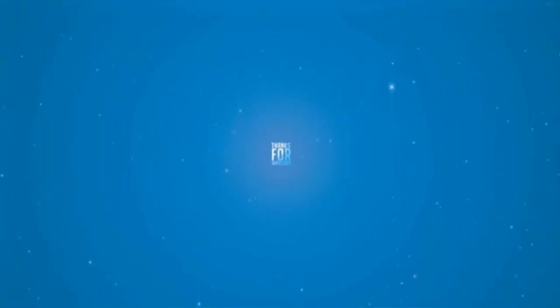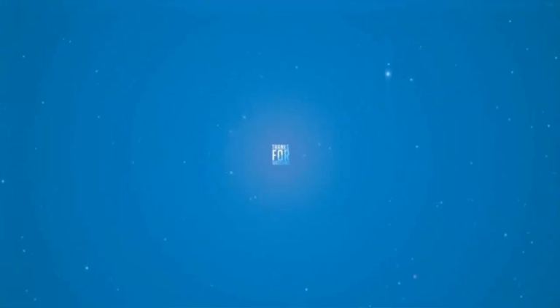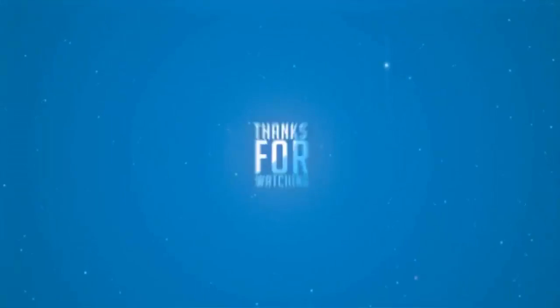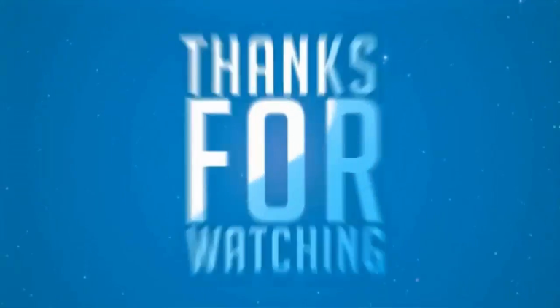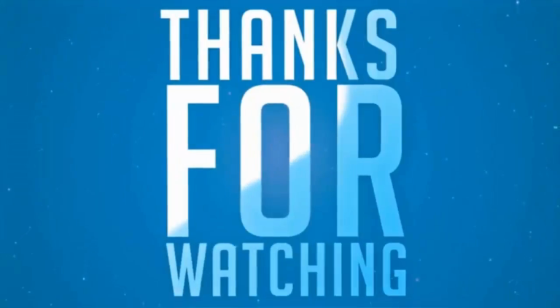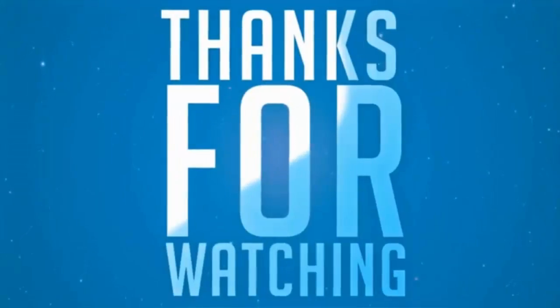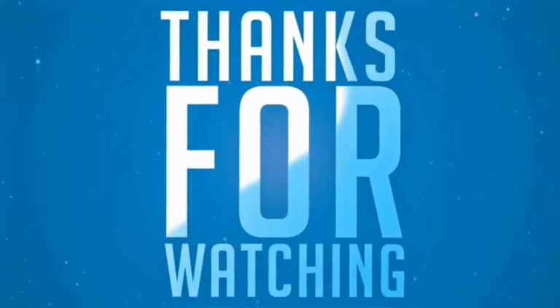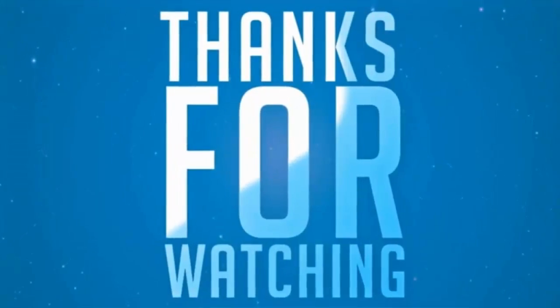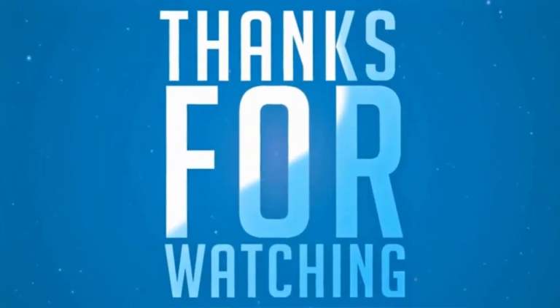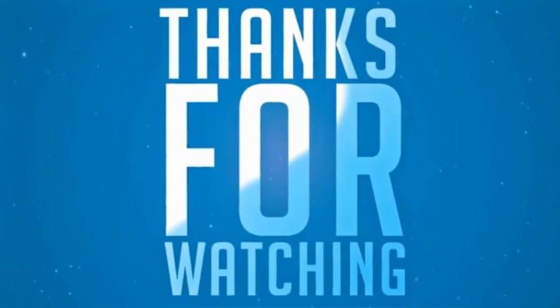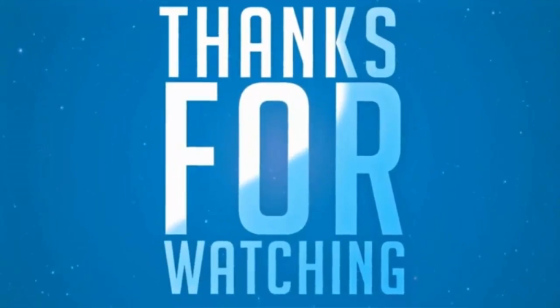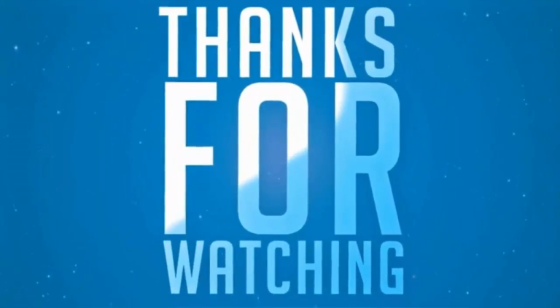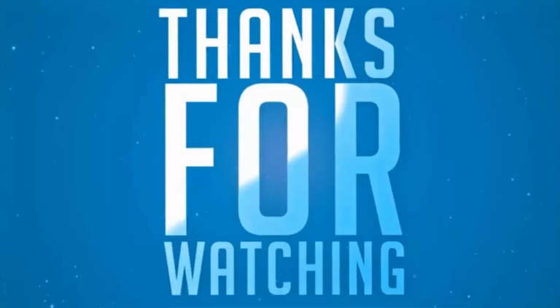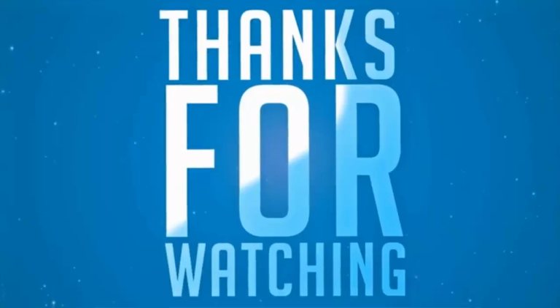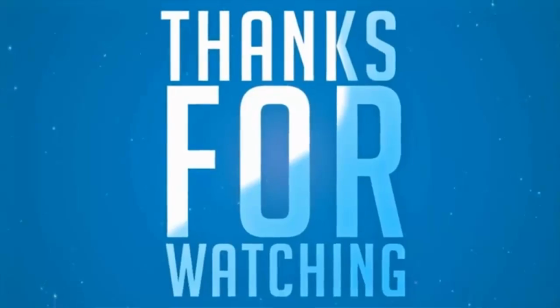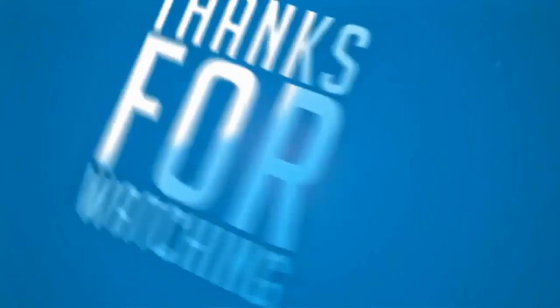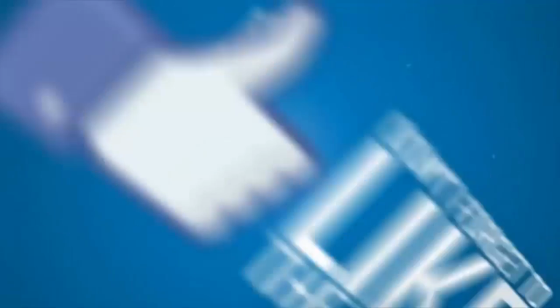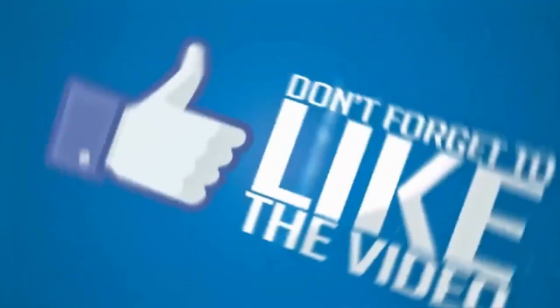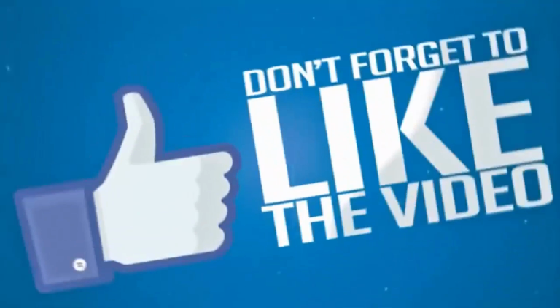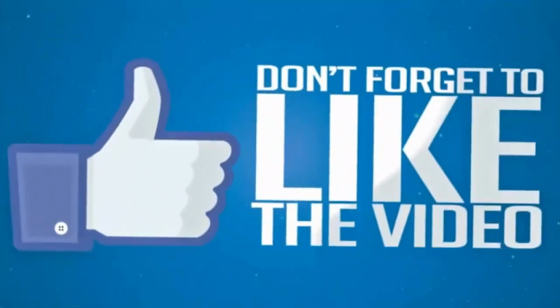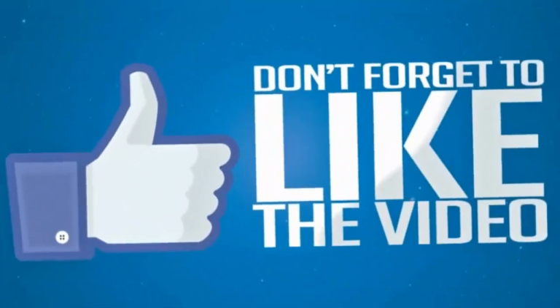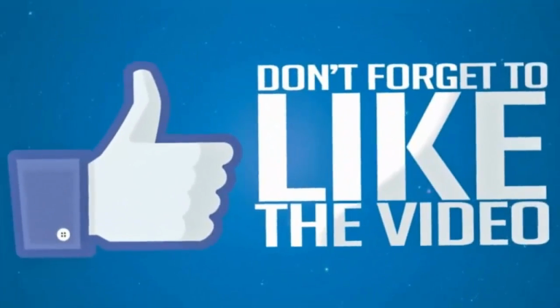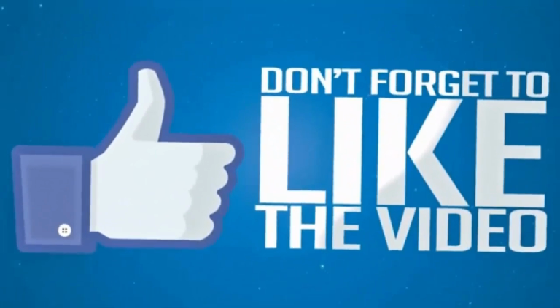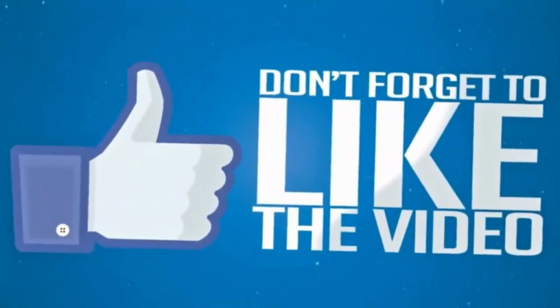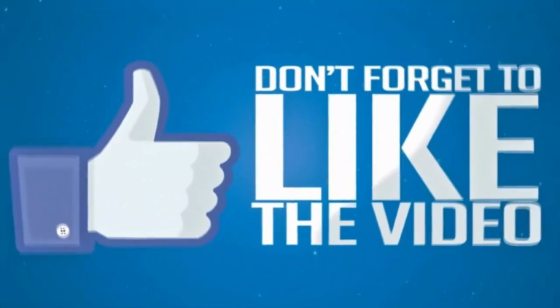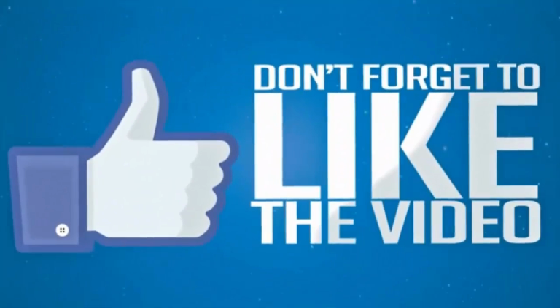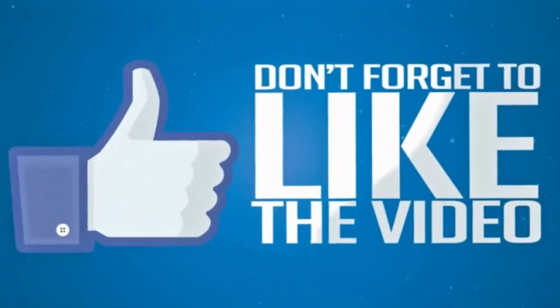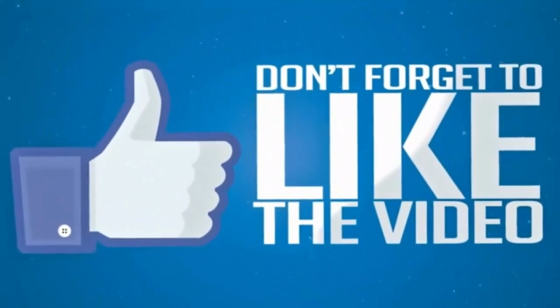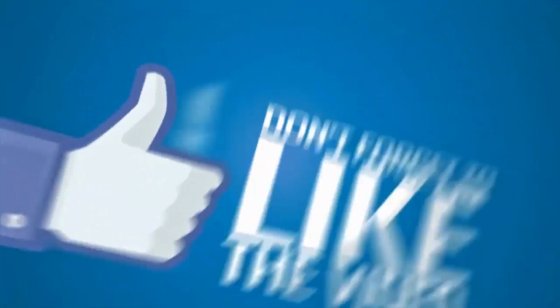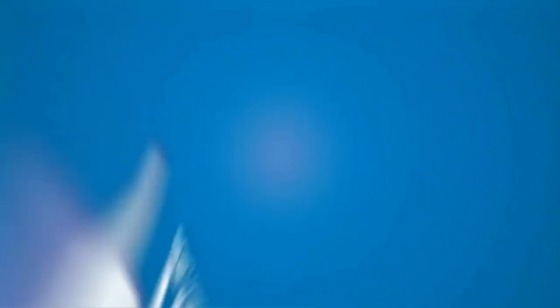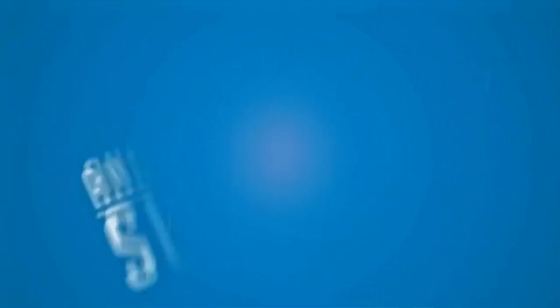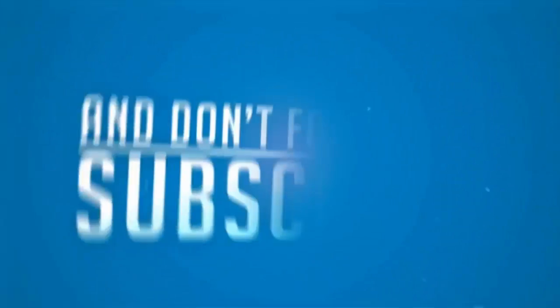And that's all. Thanks for watching! Please give a big thumbs up and don't forget to subscribe for more videos.